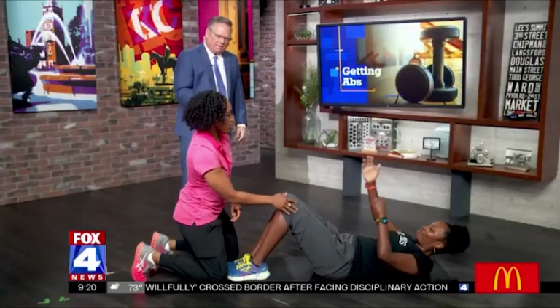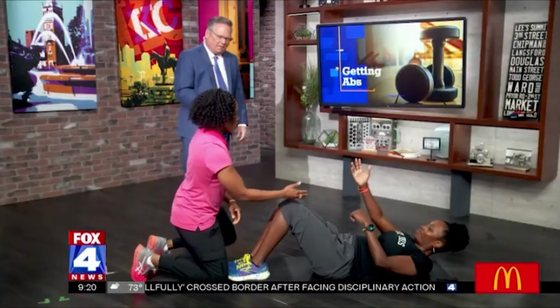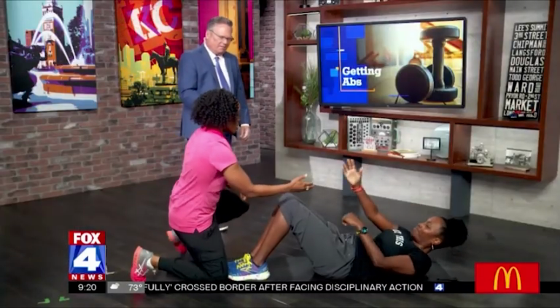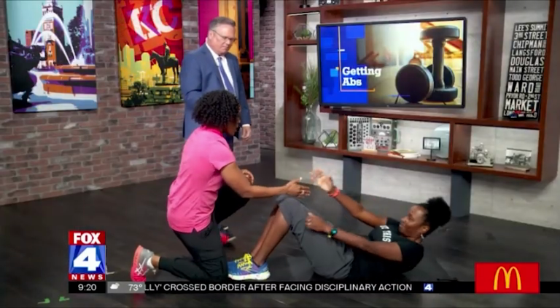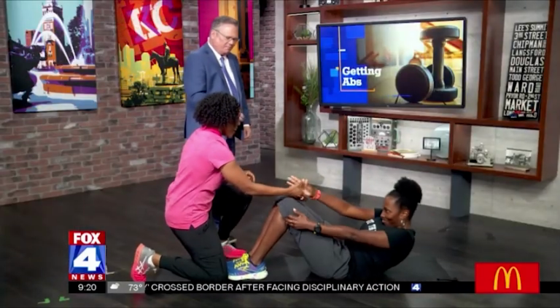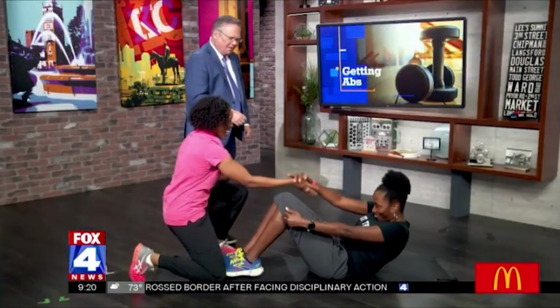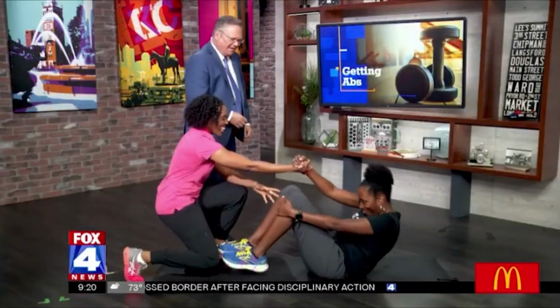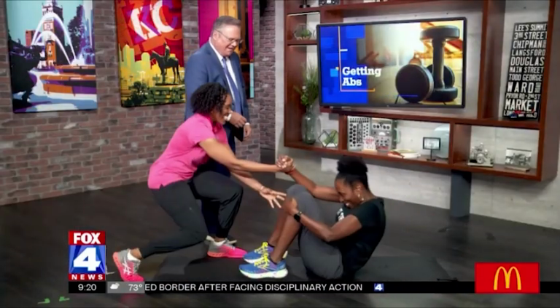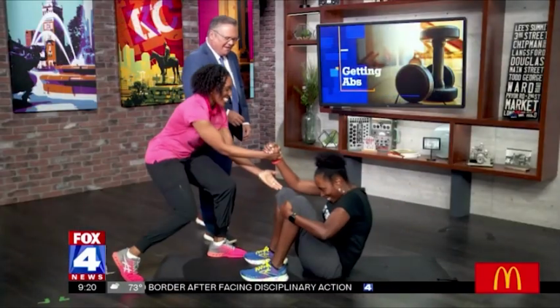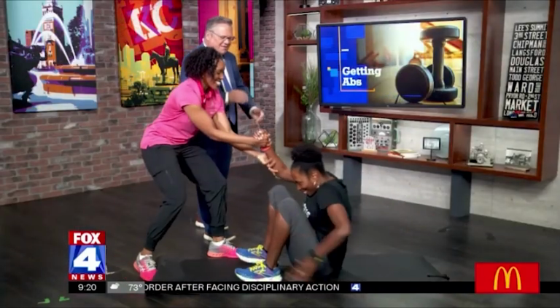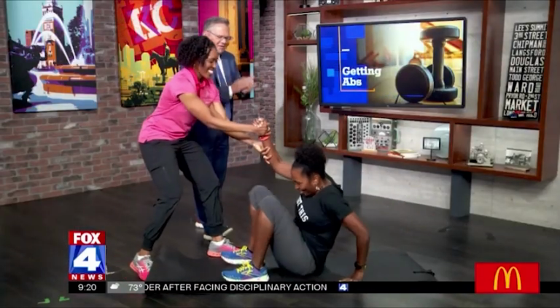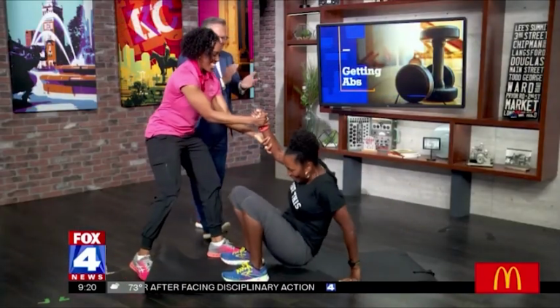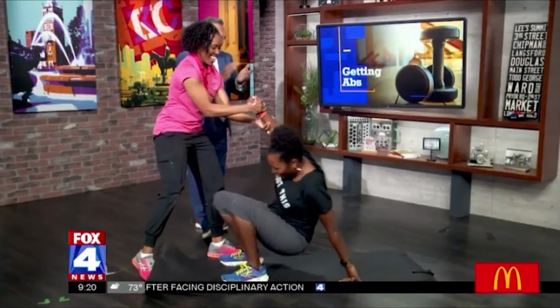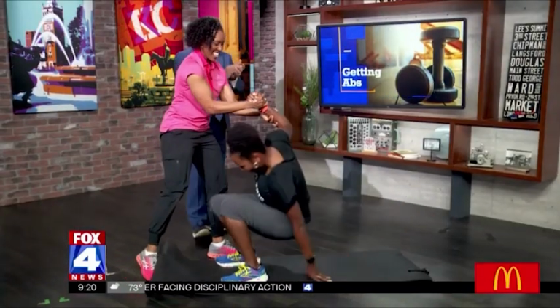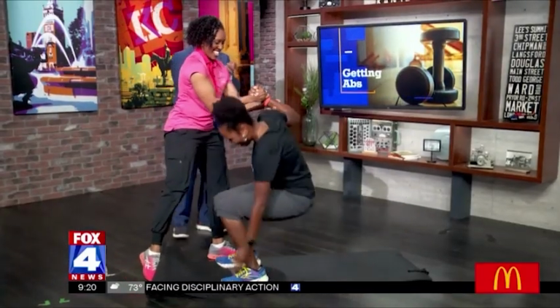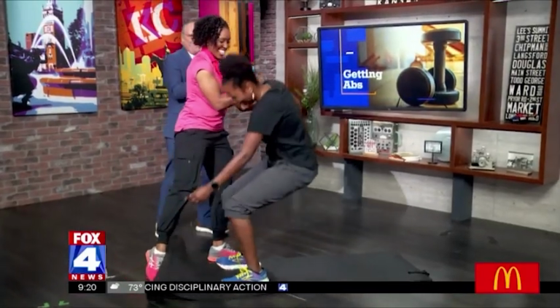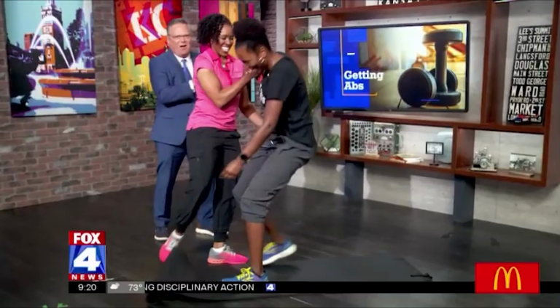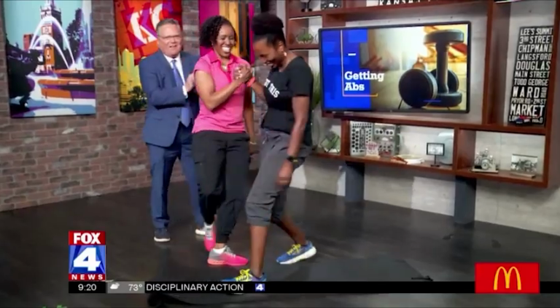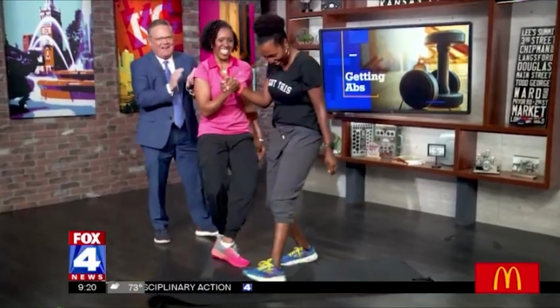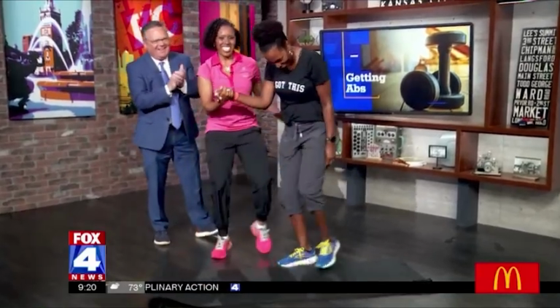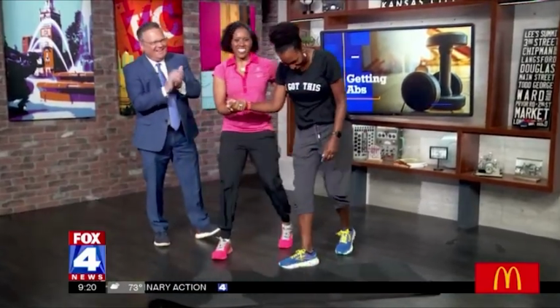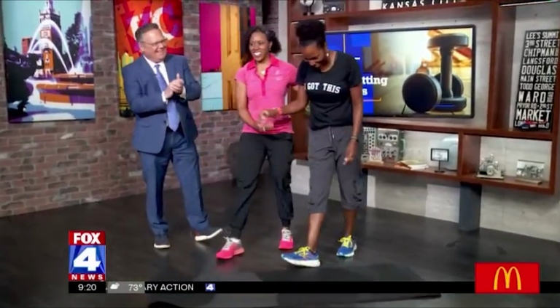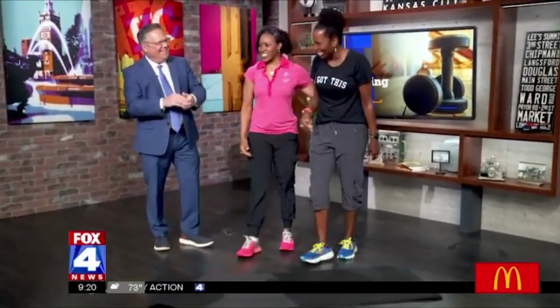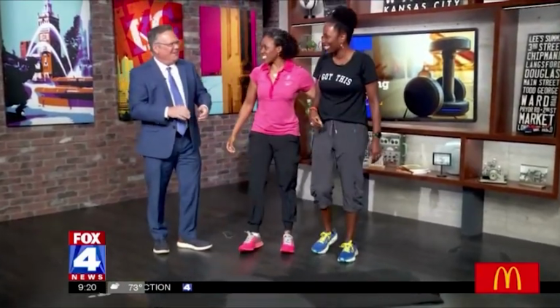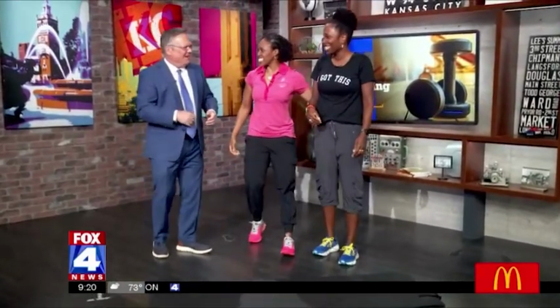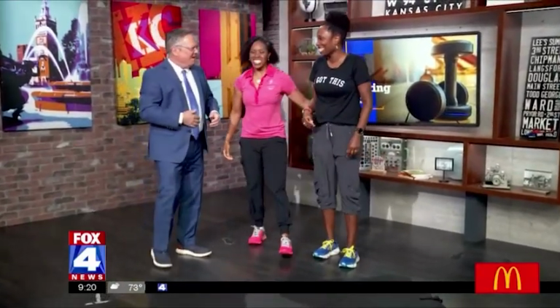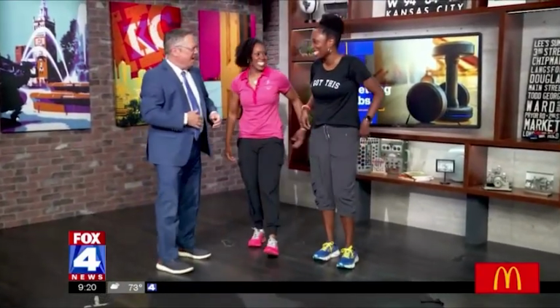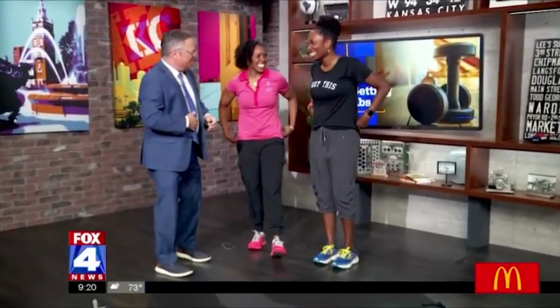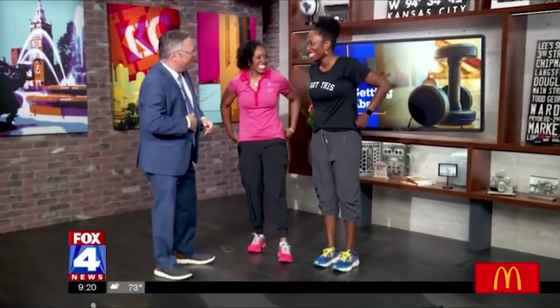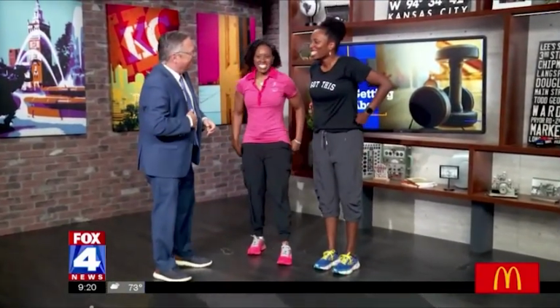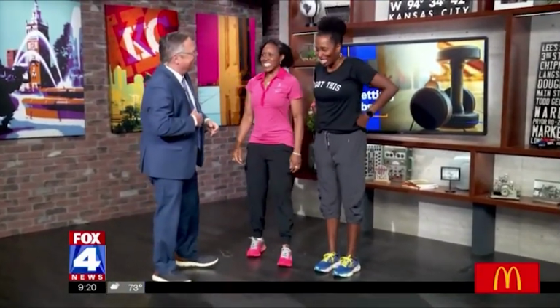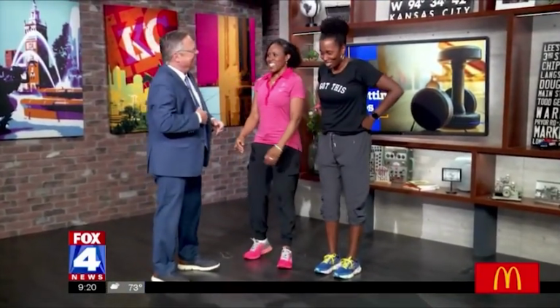Great job. Cynthia, well done. Are your abs on fire? Absolutely.